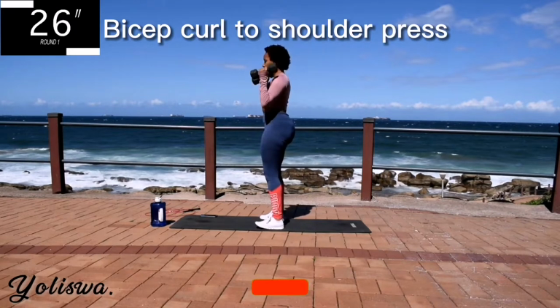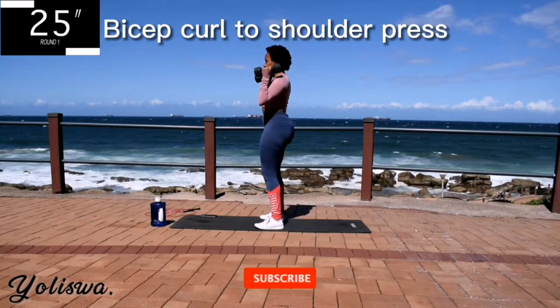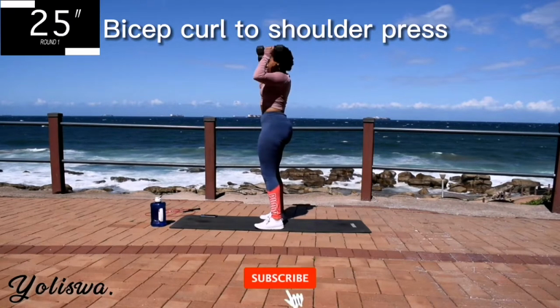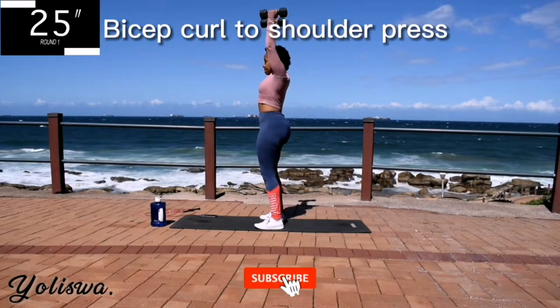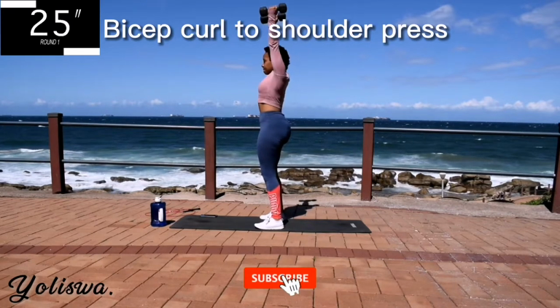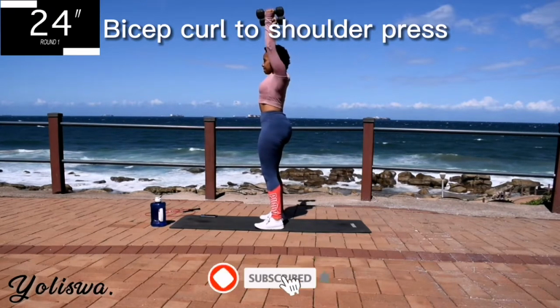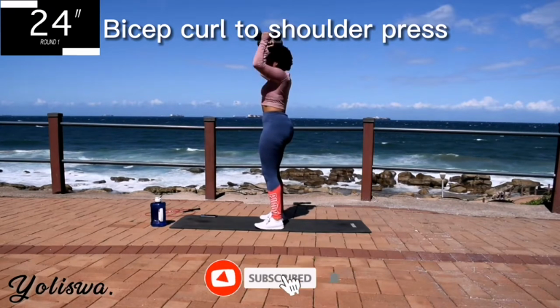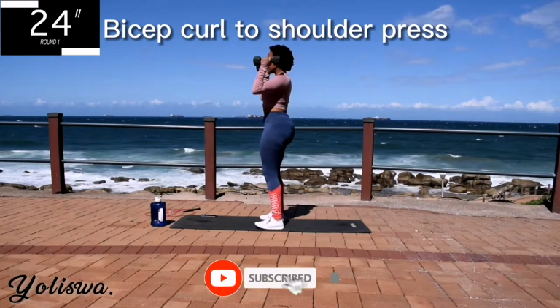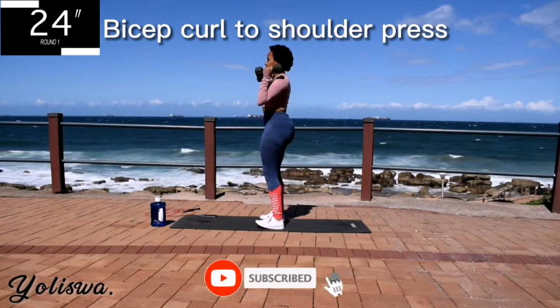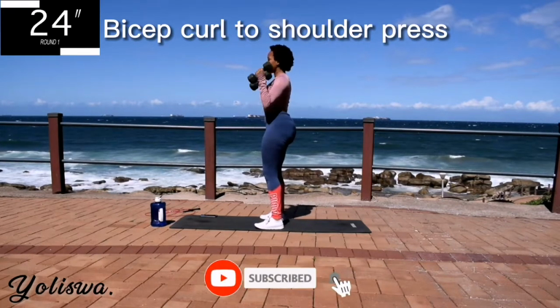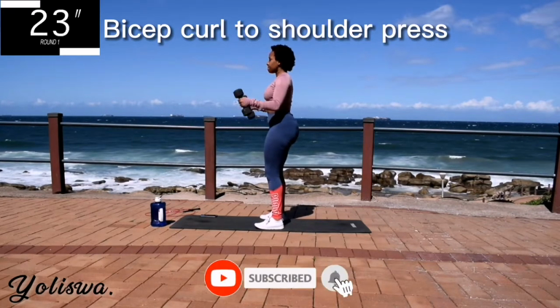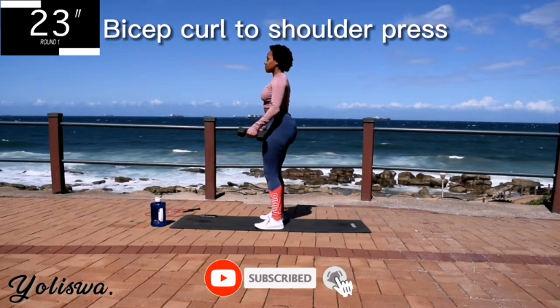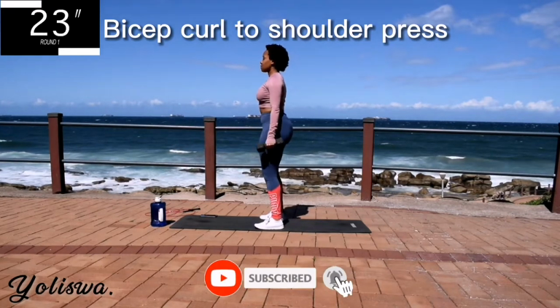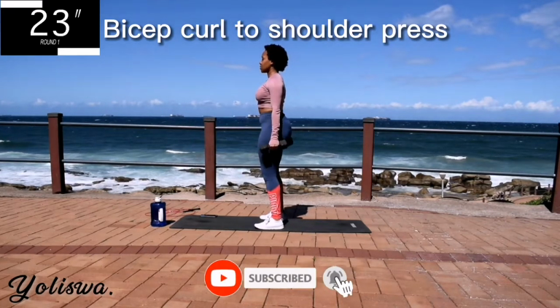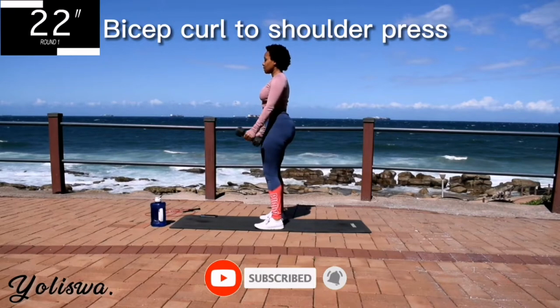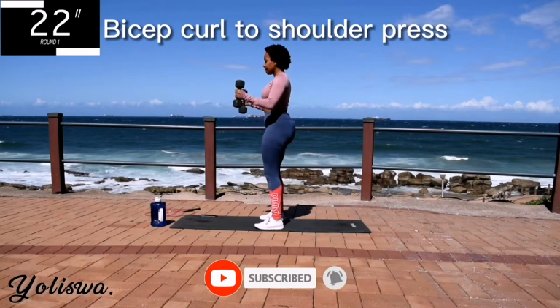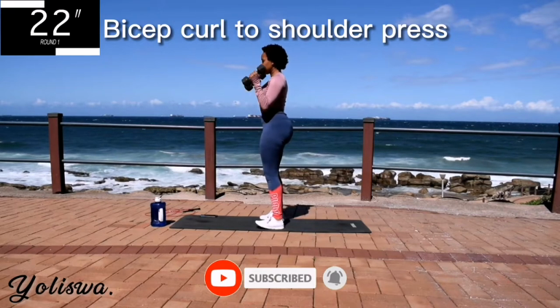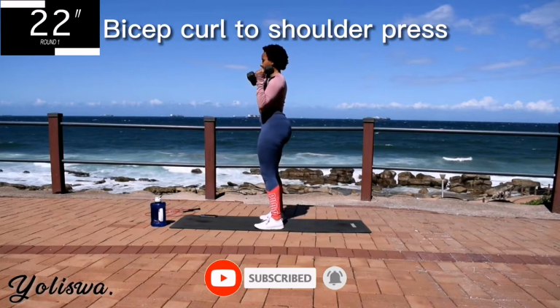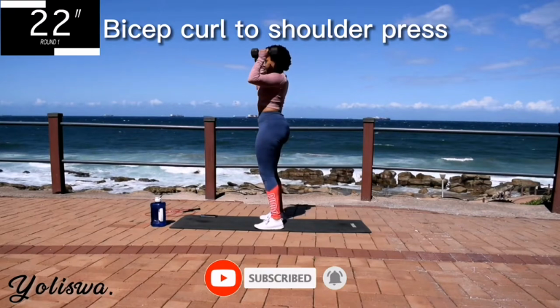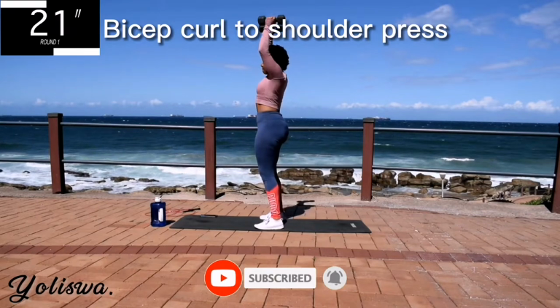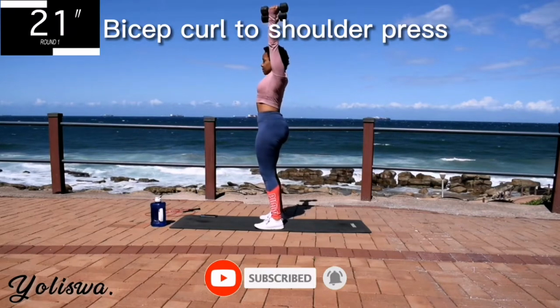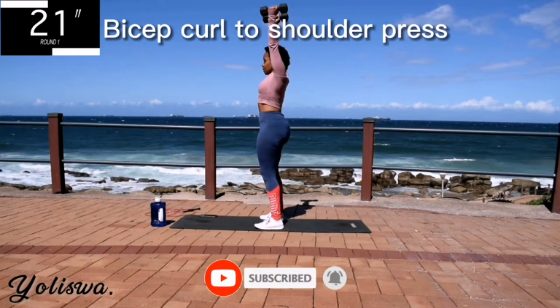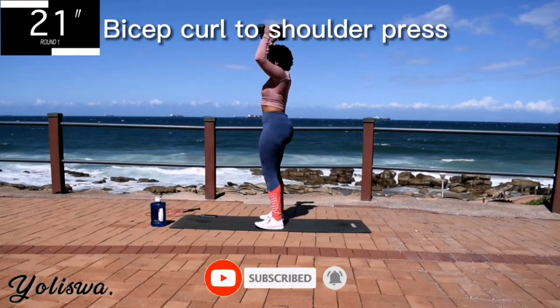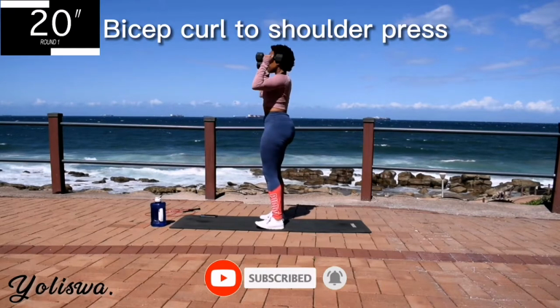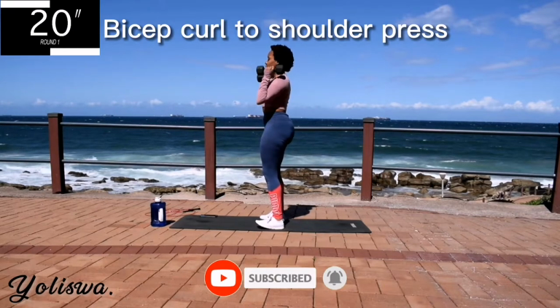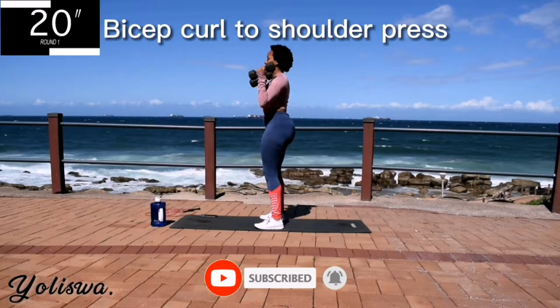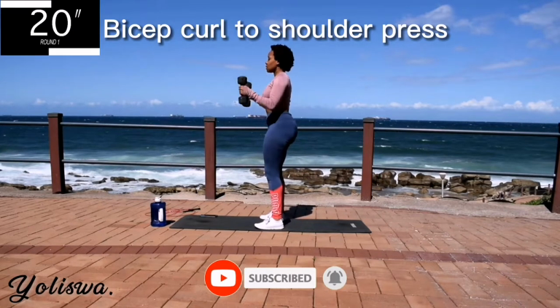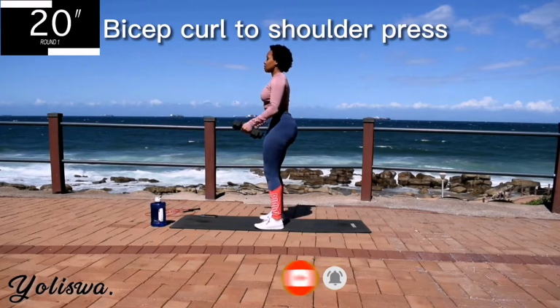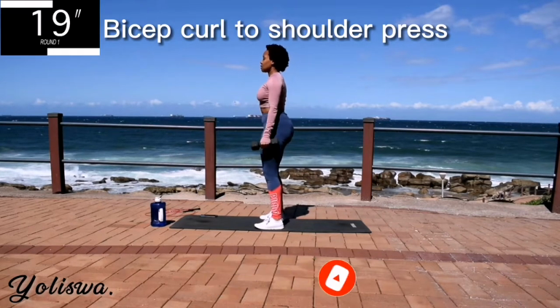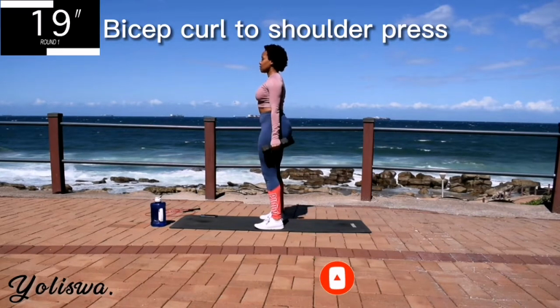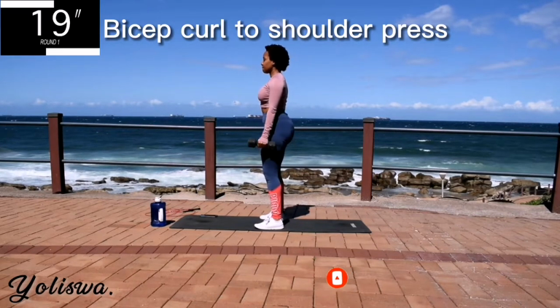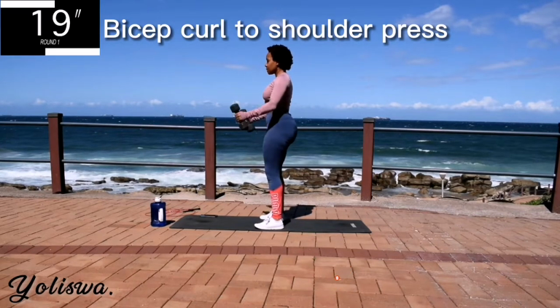If you haven't already, please remember to subscribe to the channel, click the notification bell. I post new workouts every week.